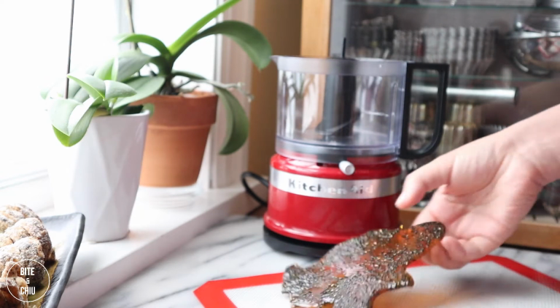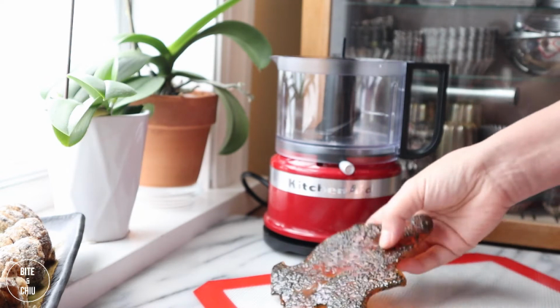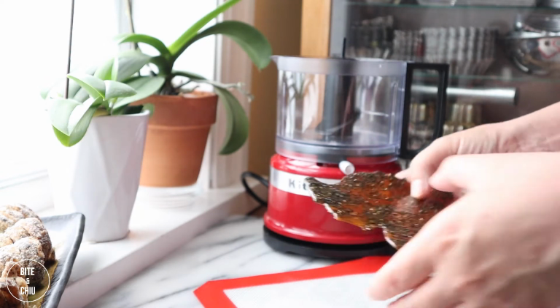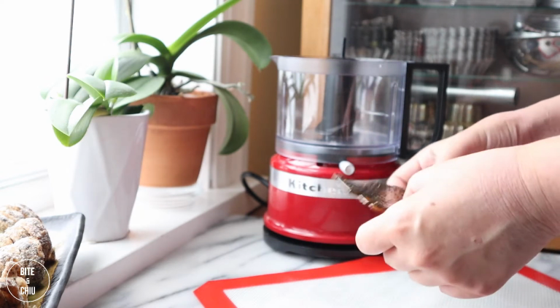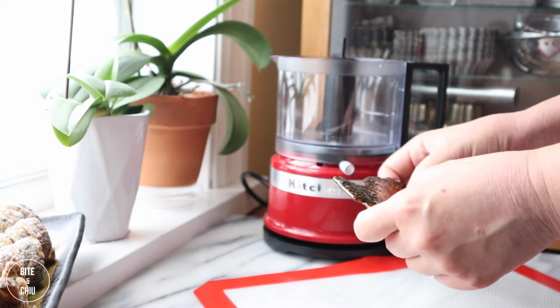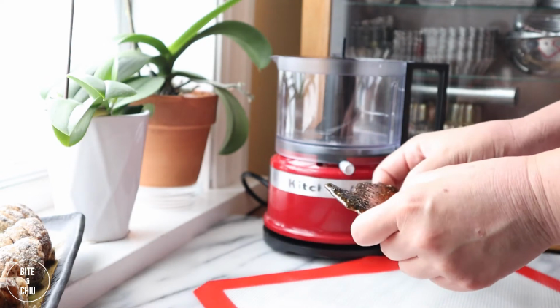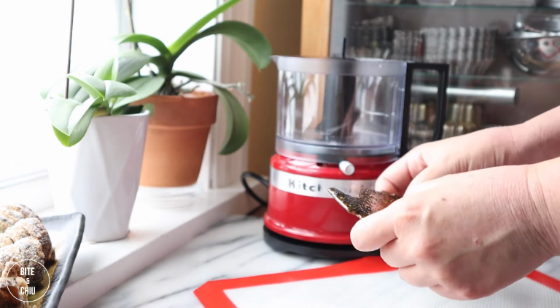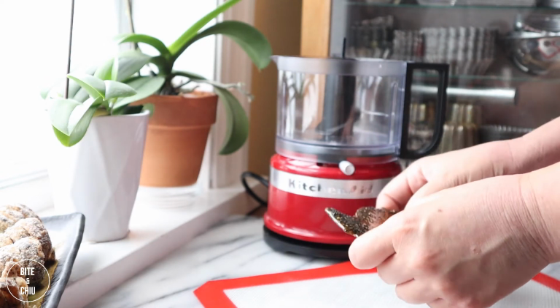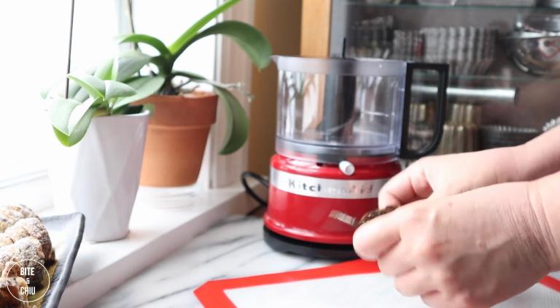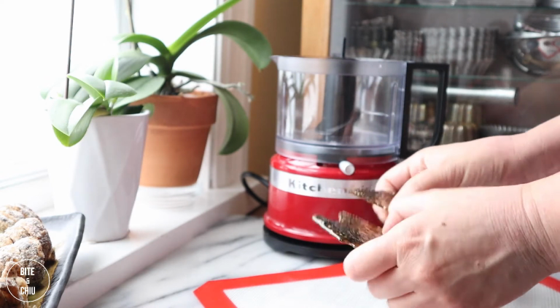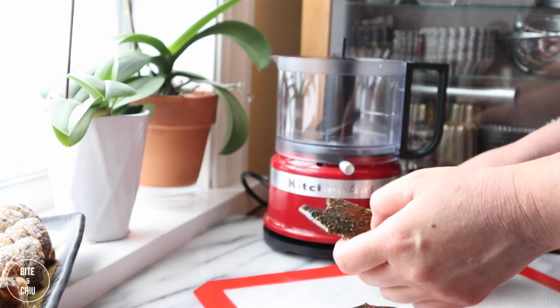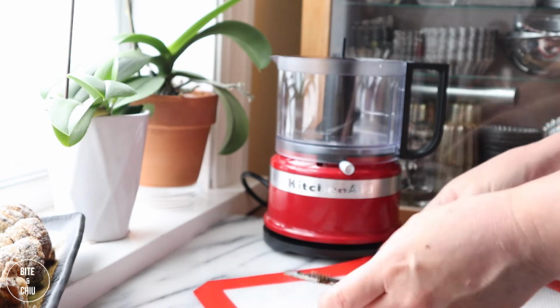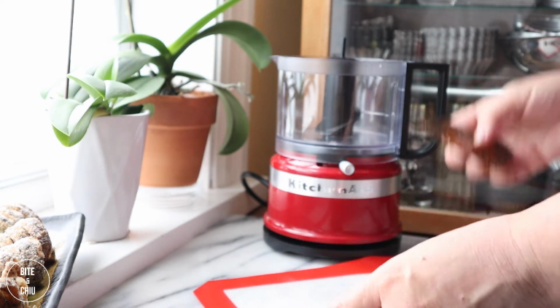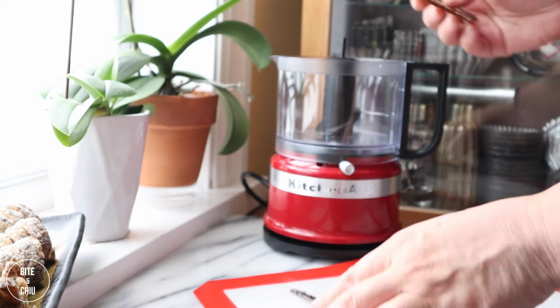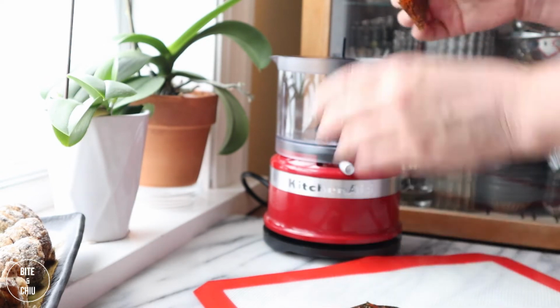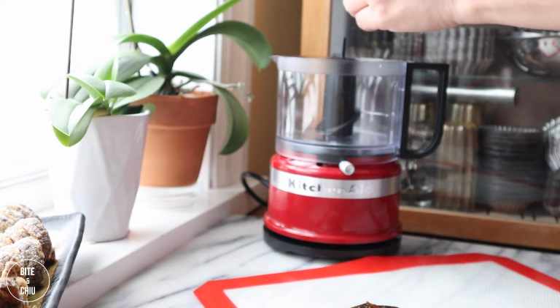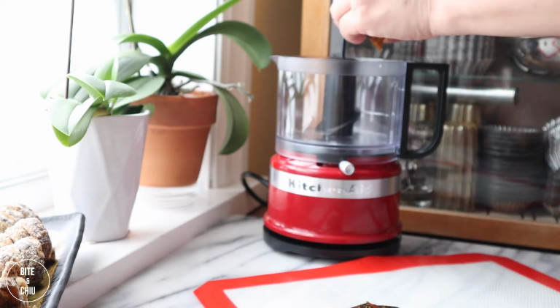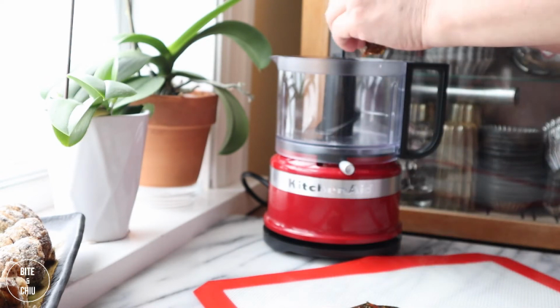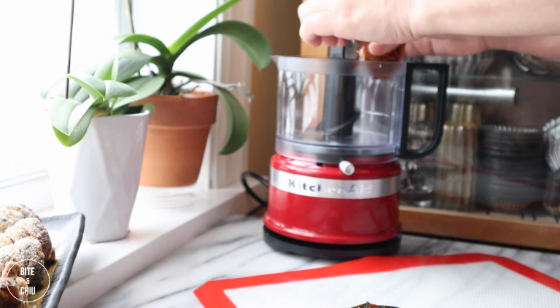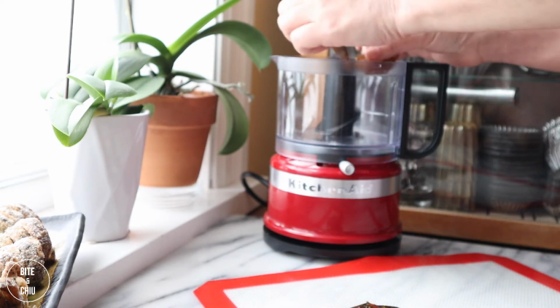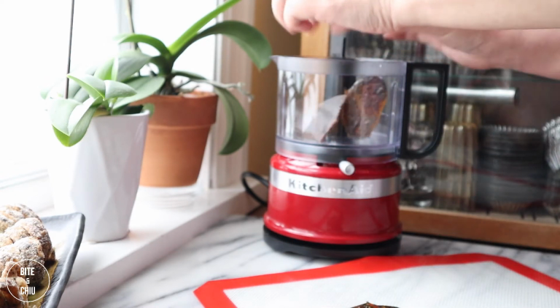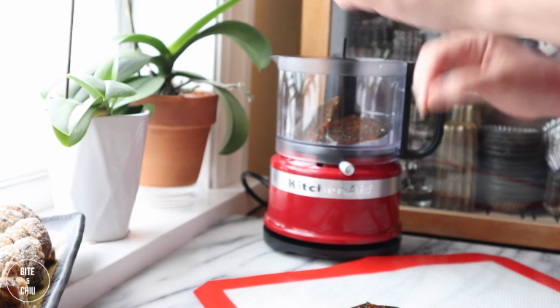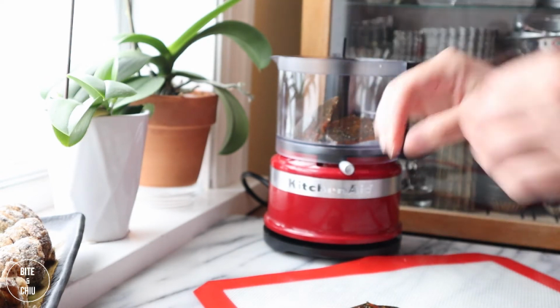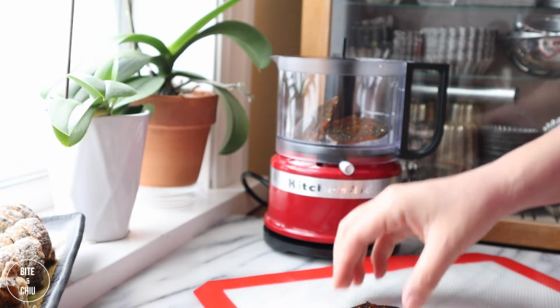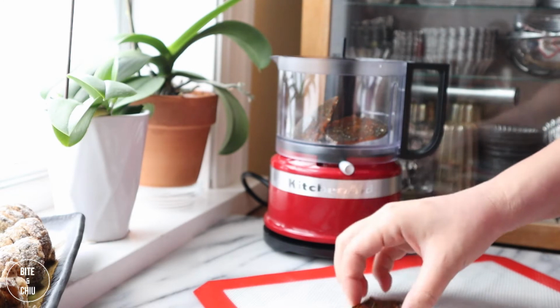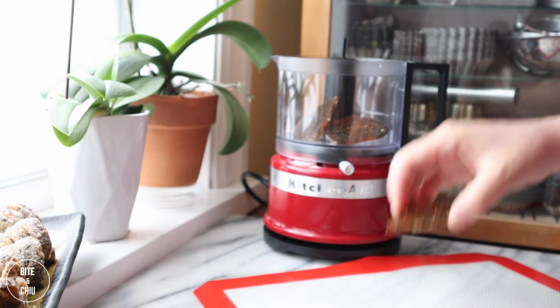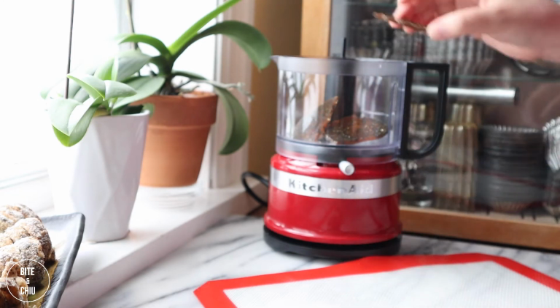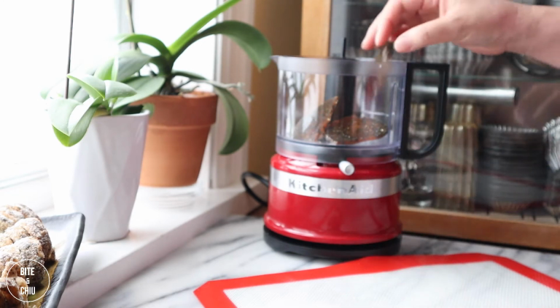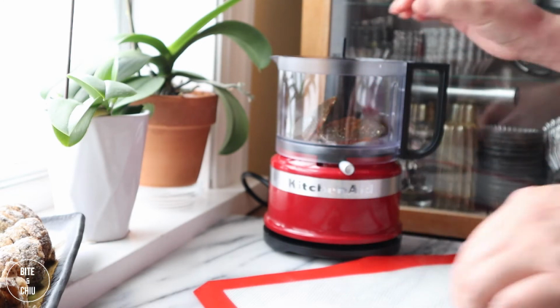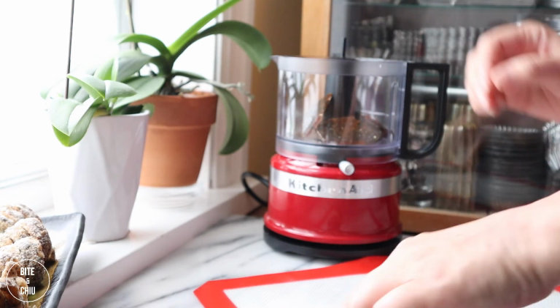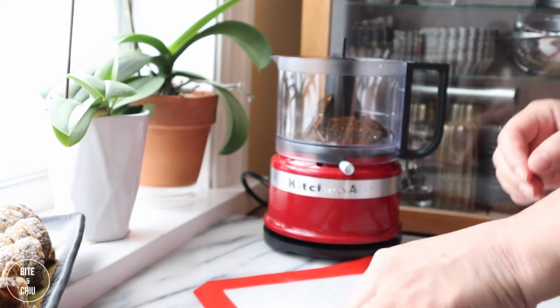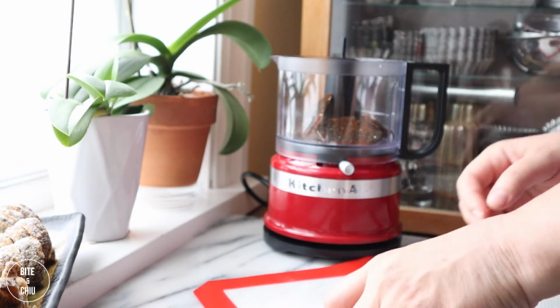Once the sesame nougatine is cooled, break into pieces and place in a mini chopper or food processor to grind.